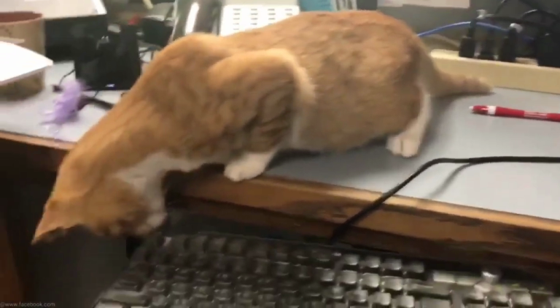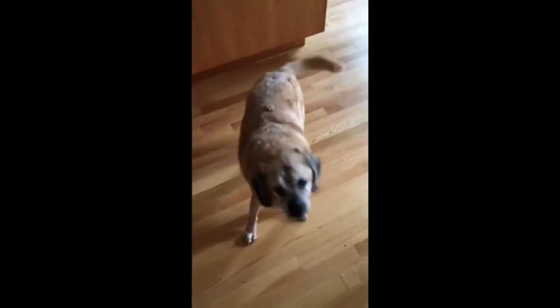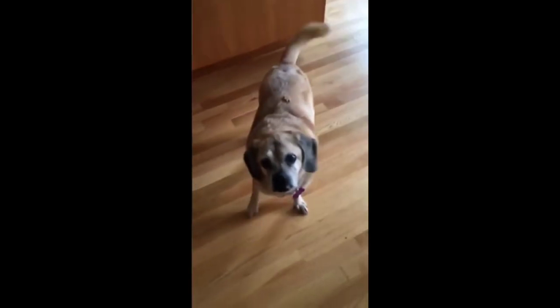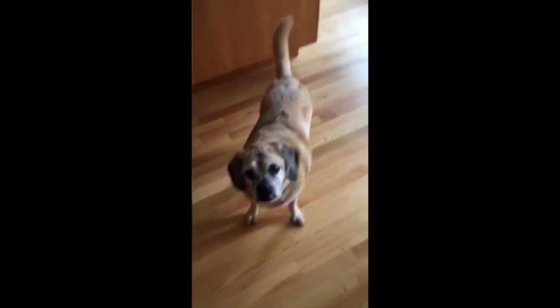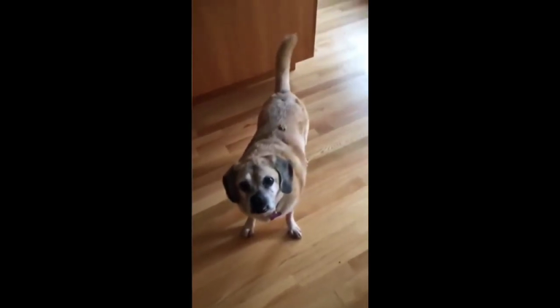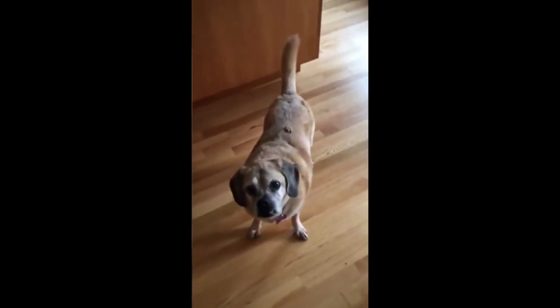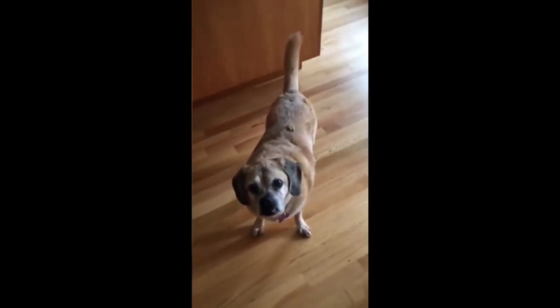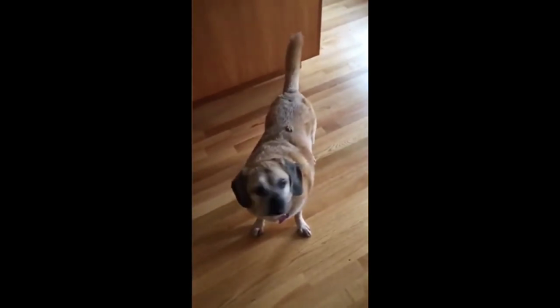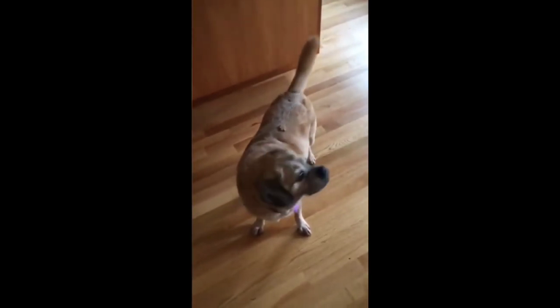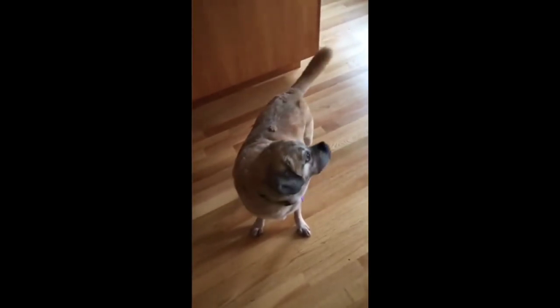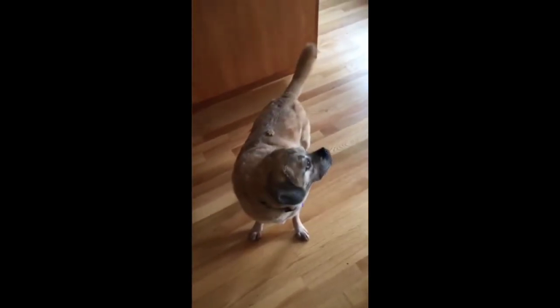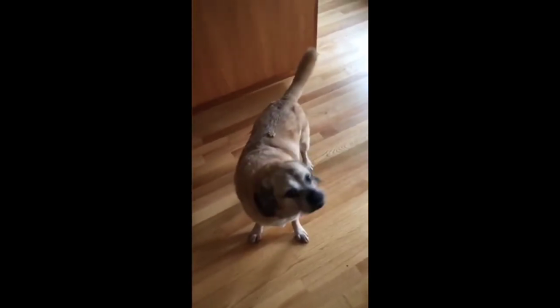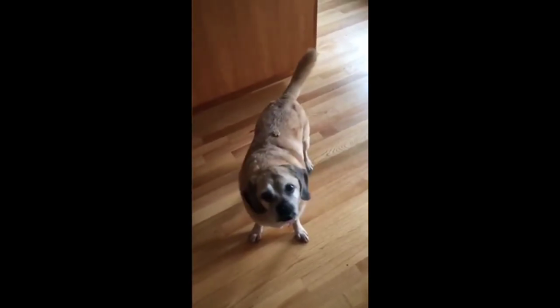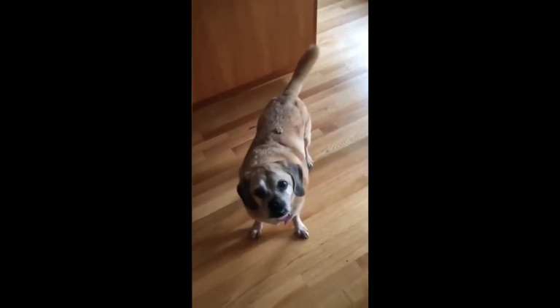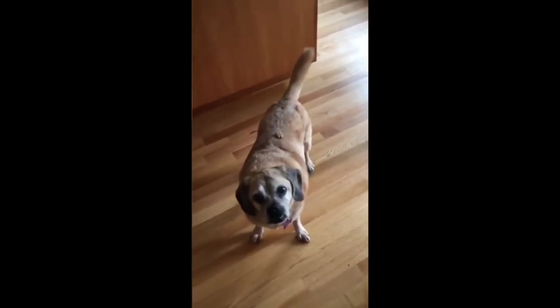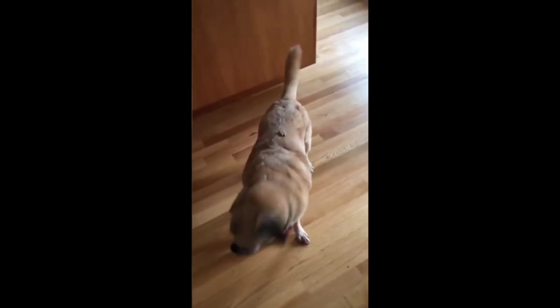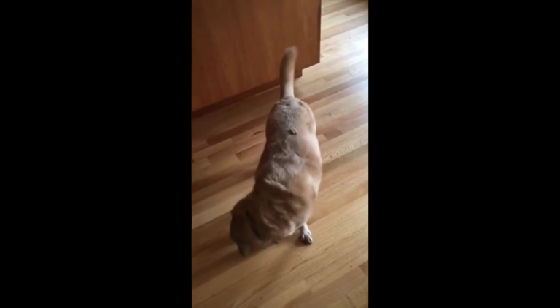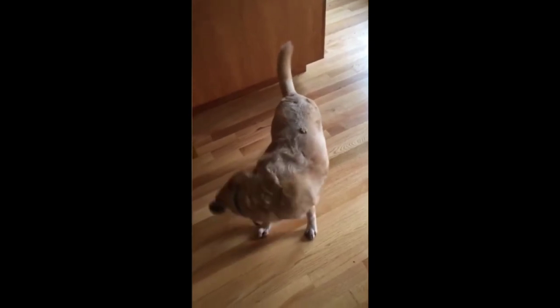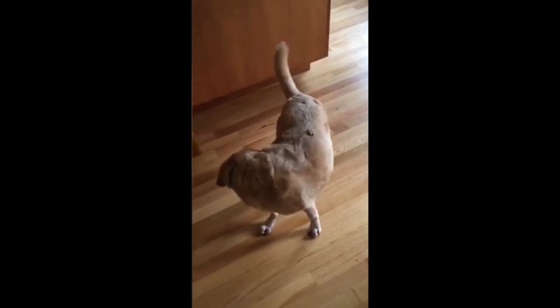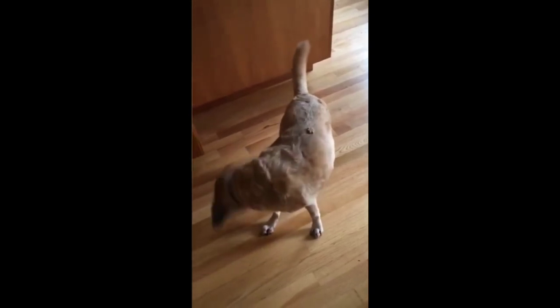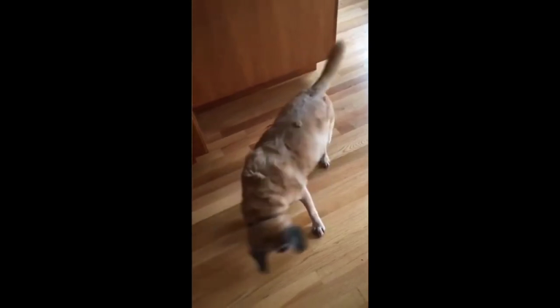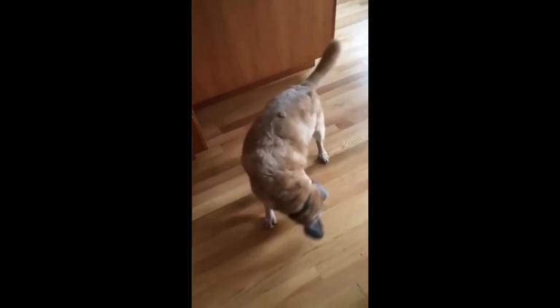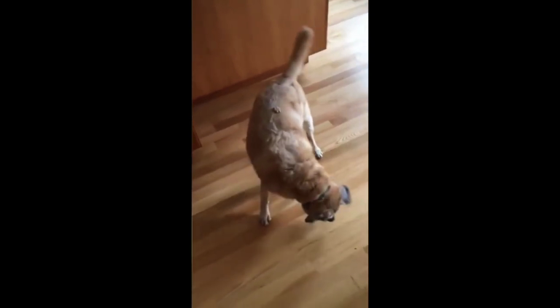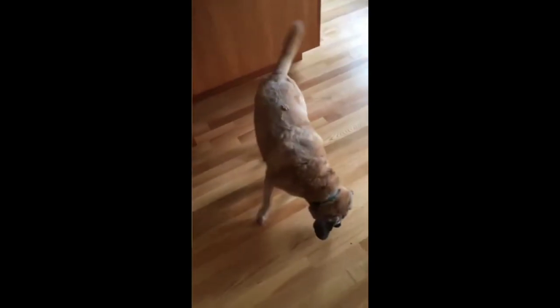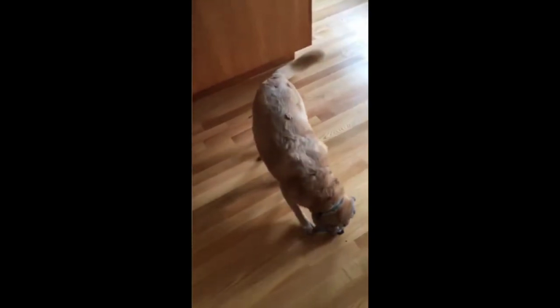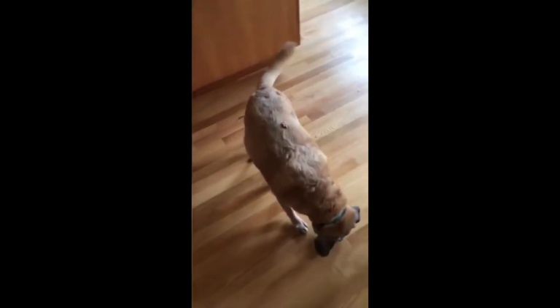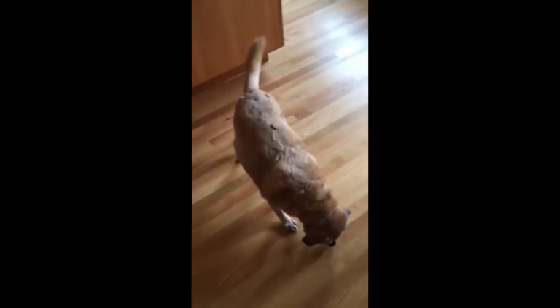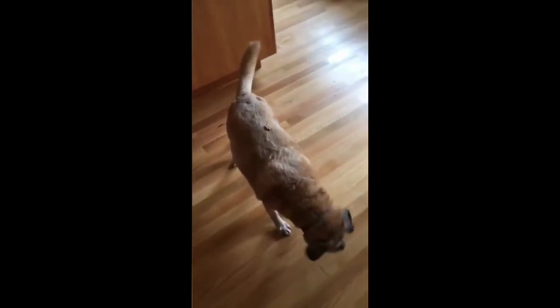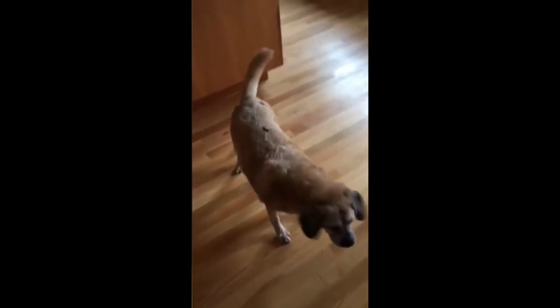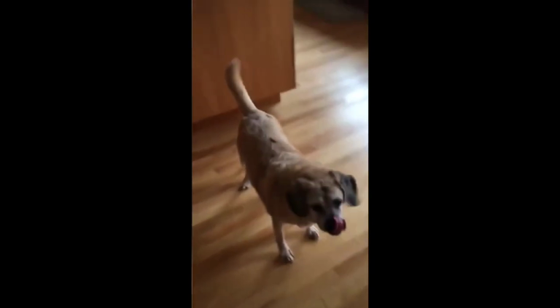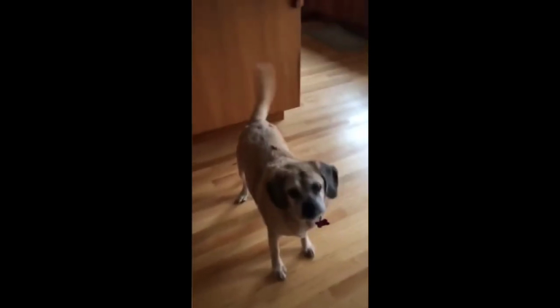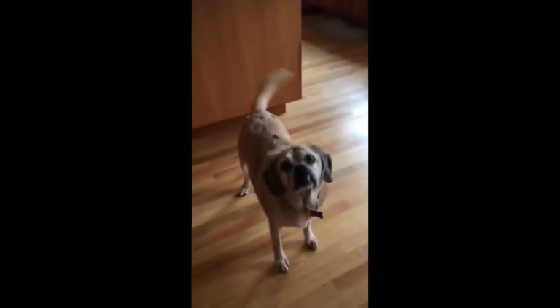This adorable dog didn't find his treats, which were actually sitting on top of his back.